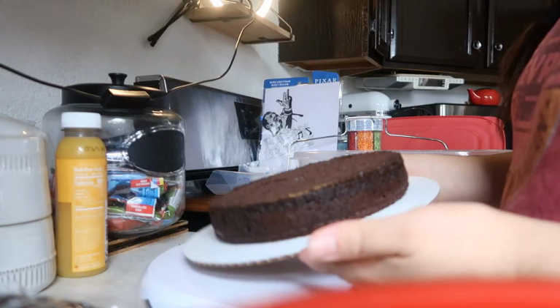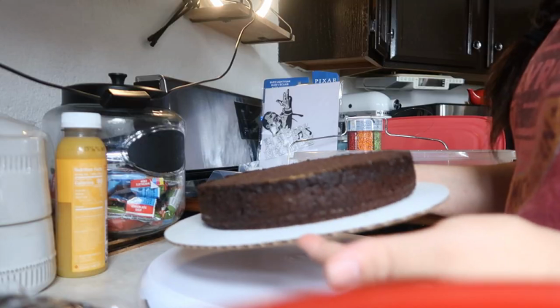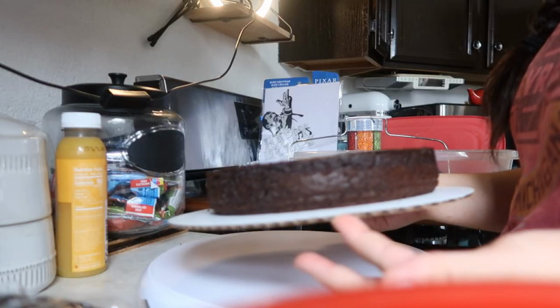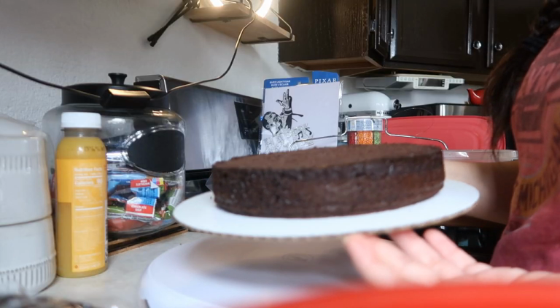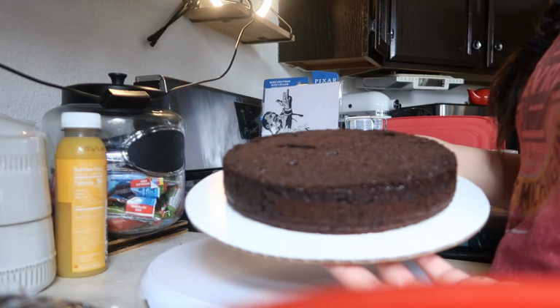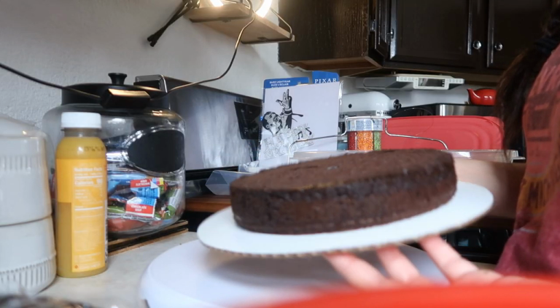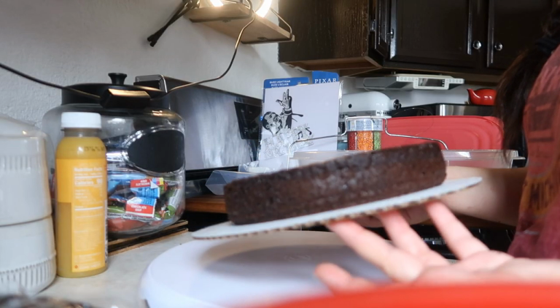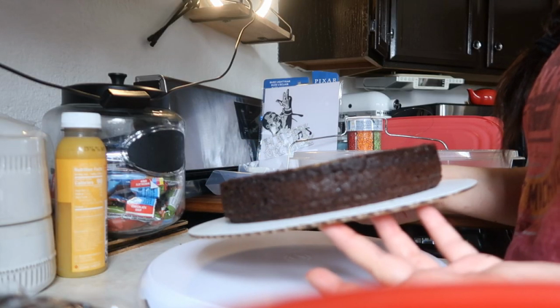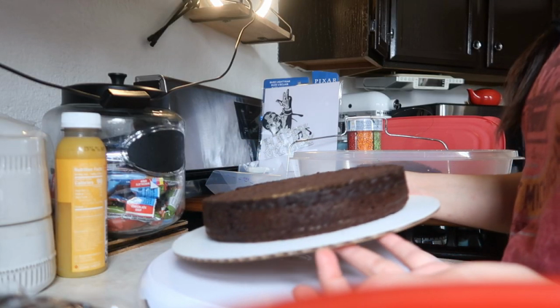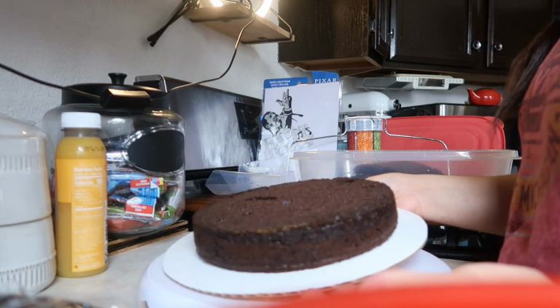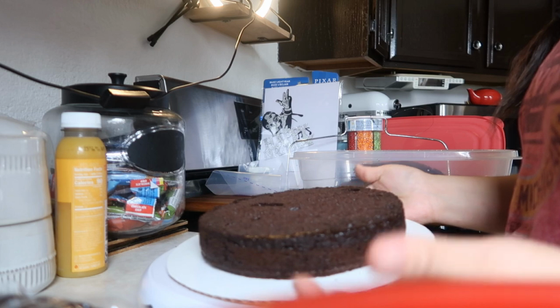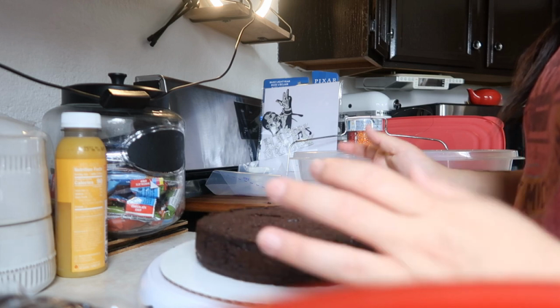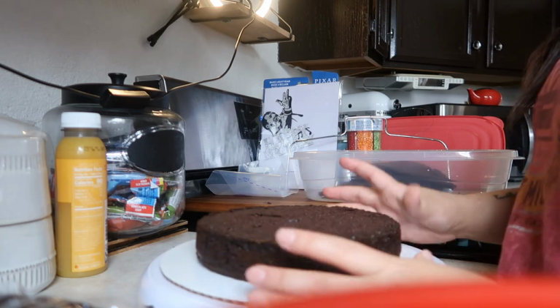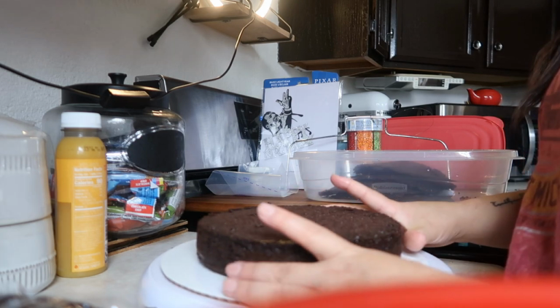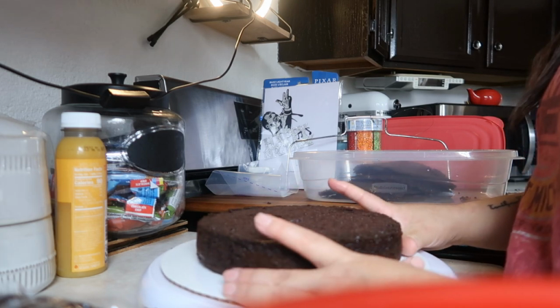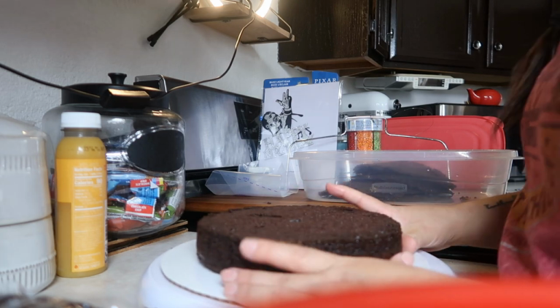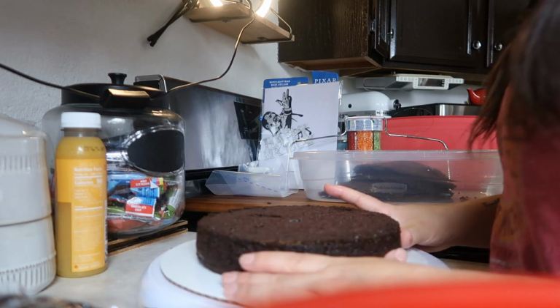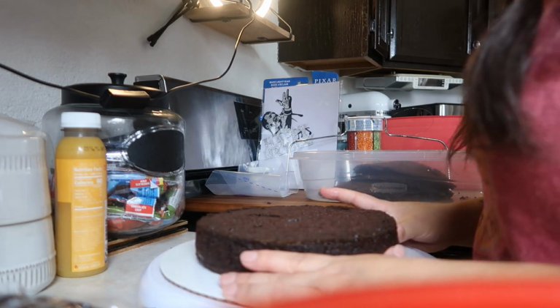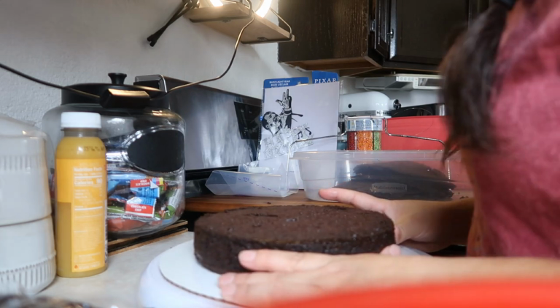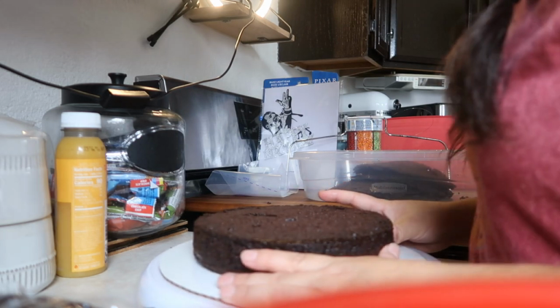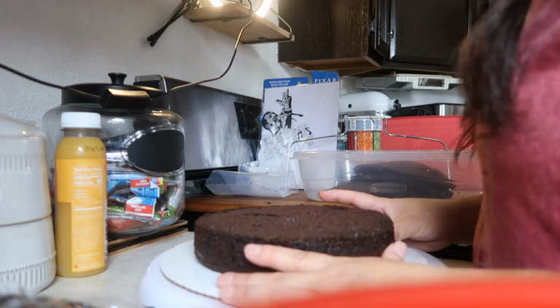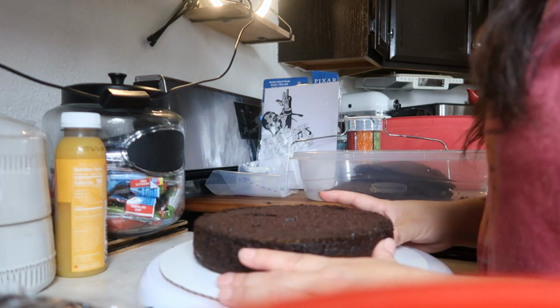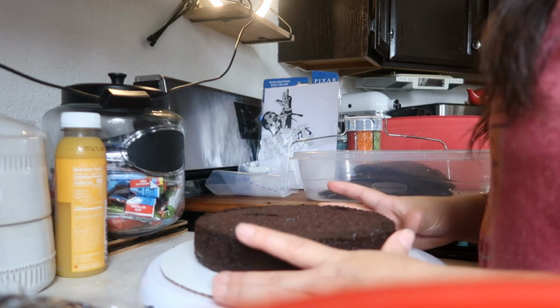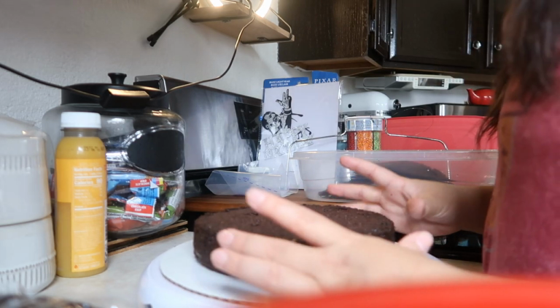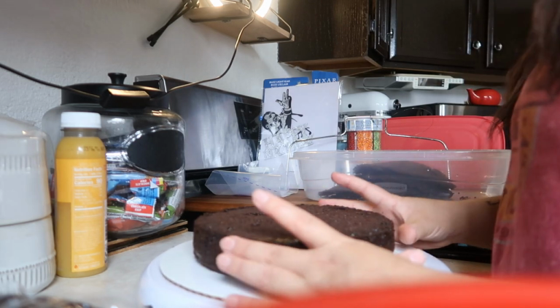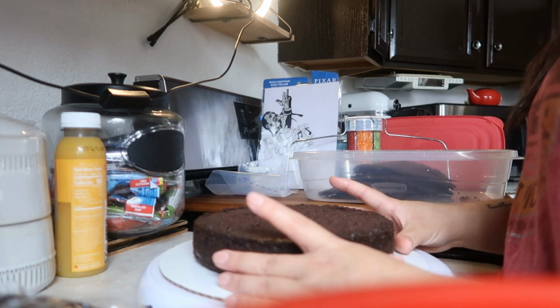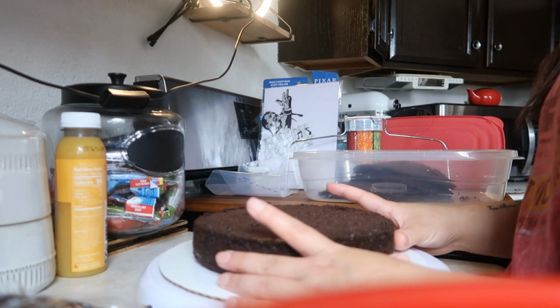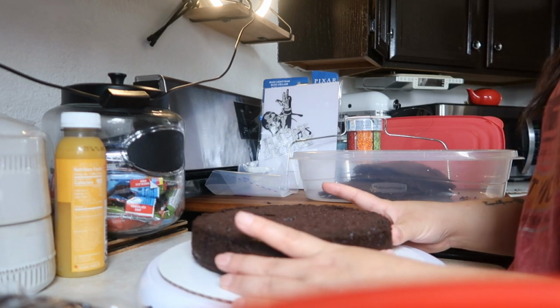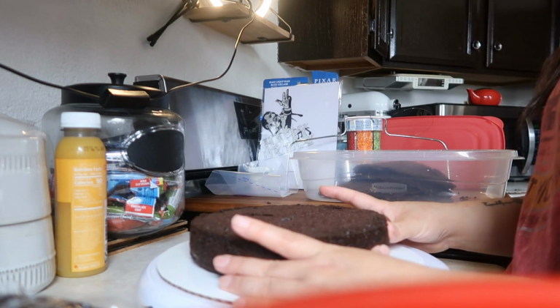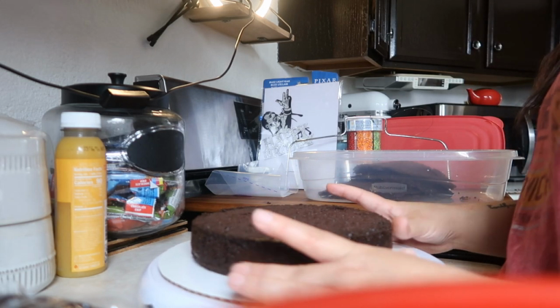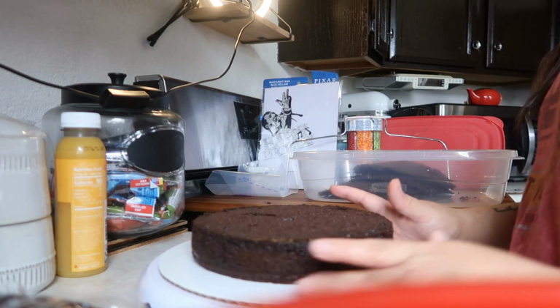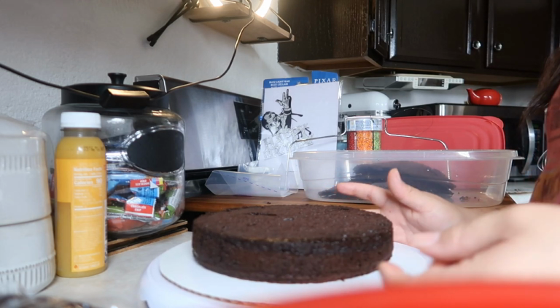I just finished cutting all the layers of cake so that they'll be even. Now I'm going to do the crumb coat really quick.